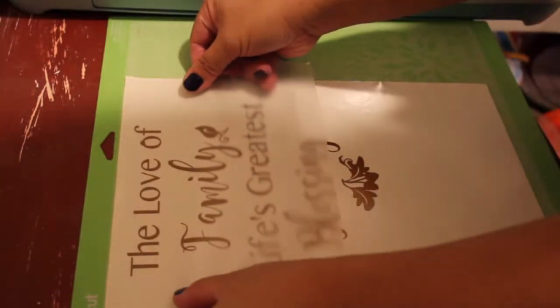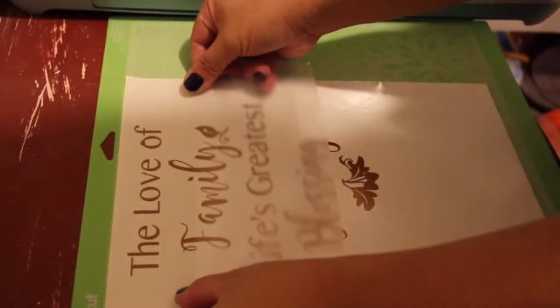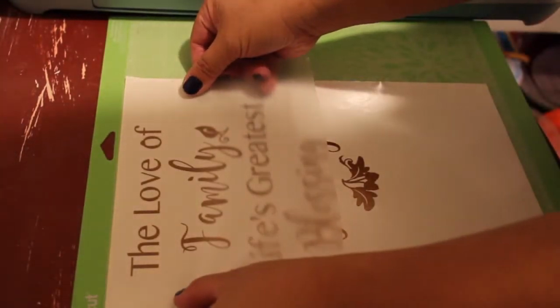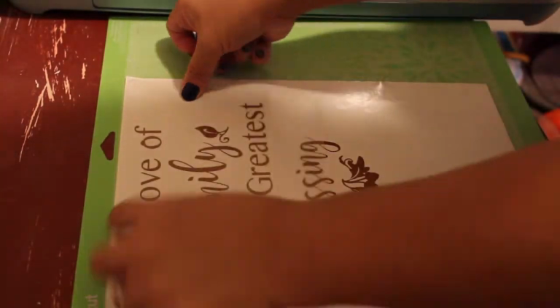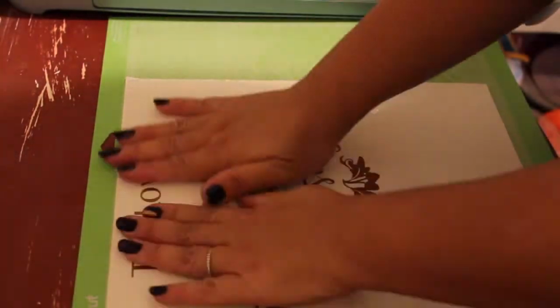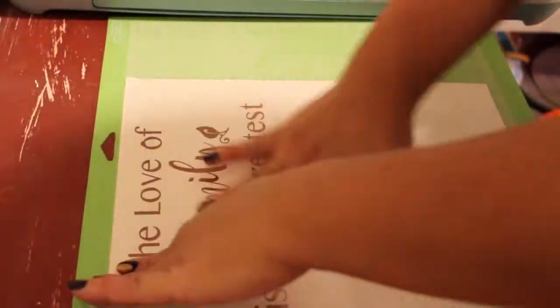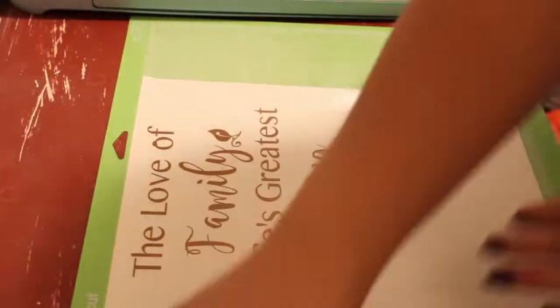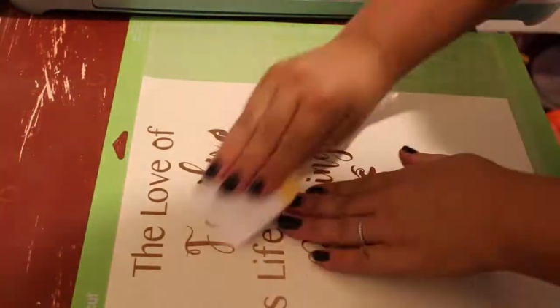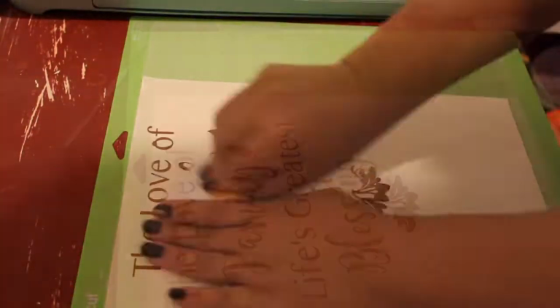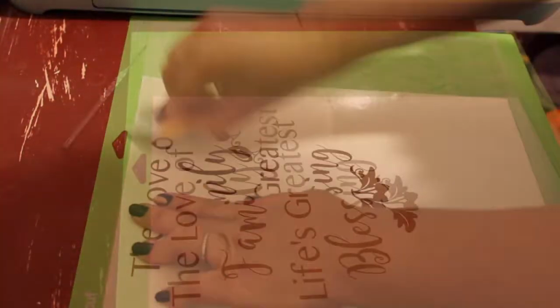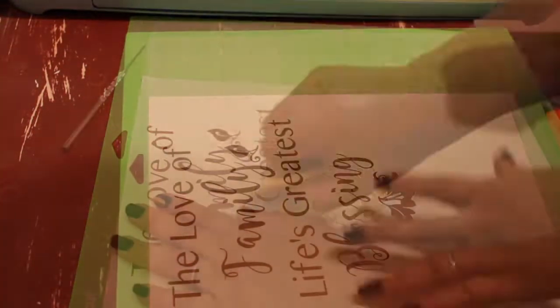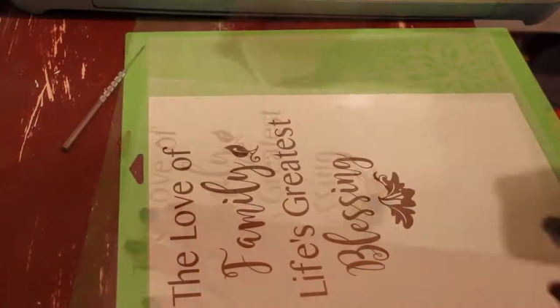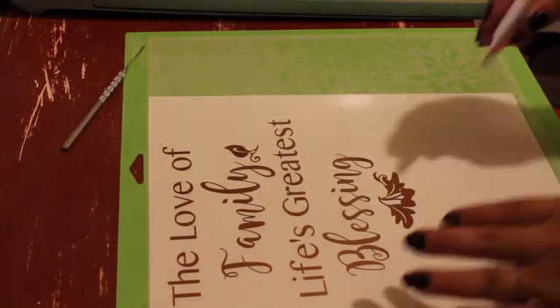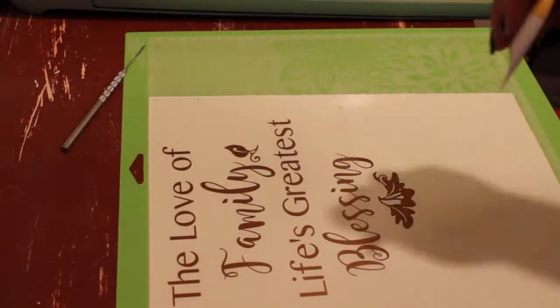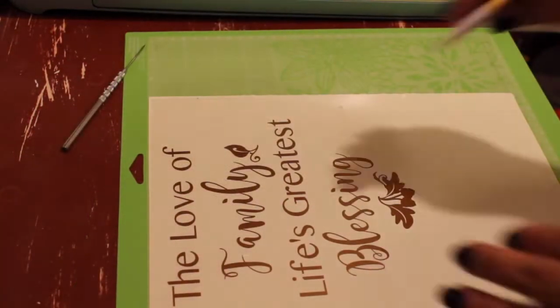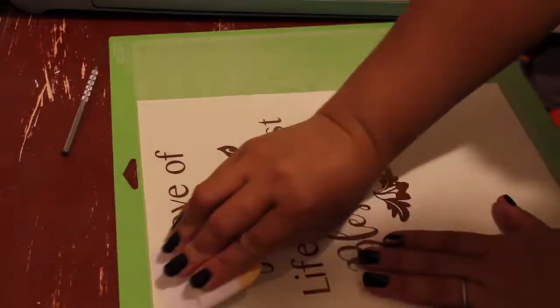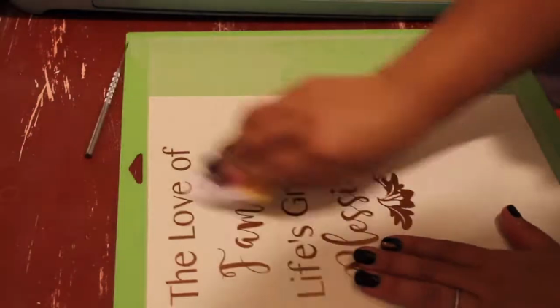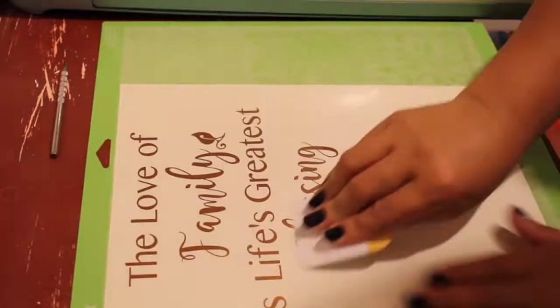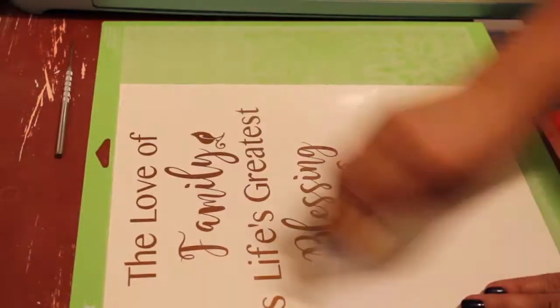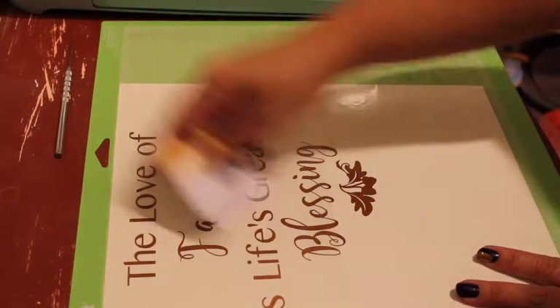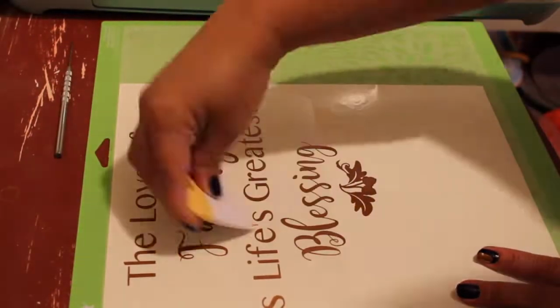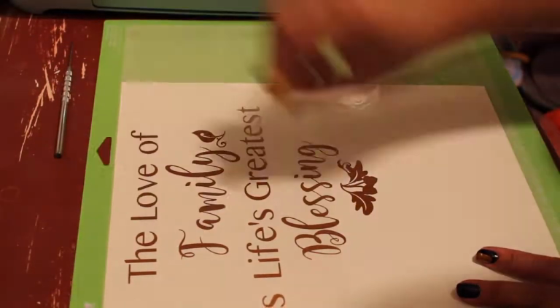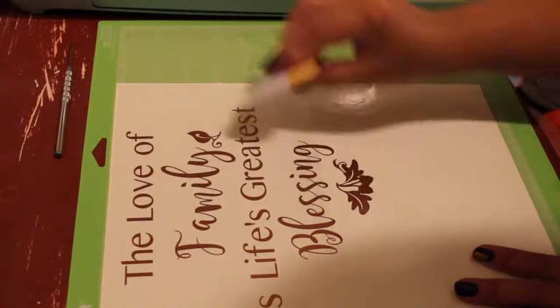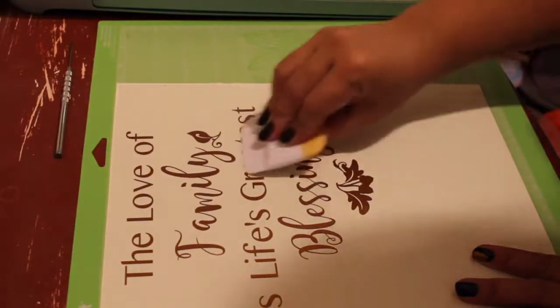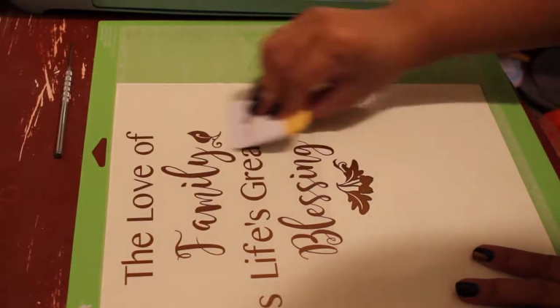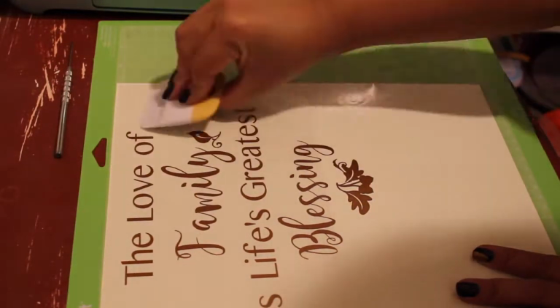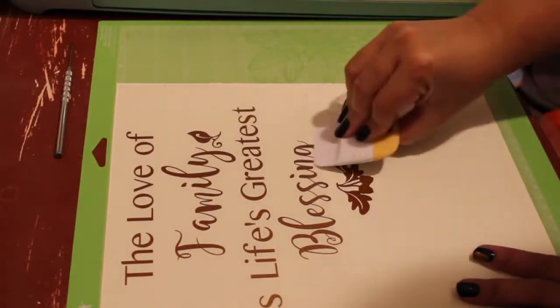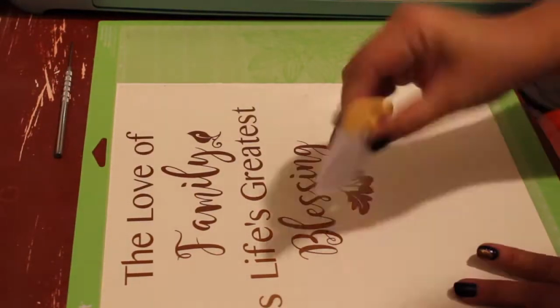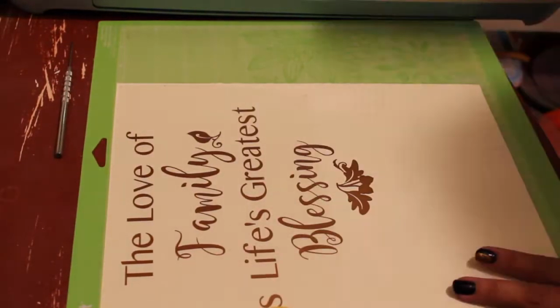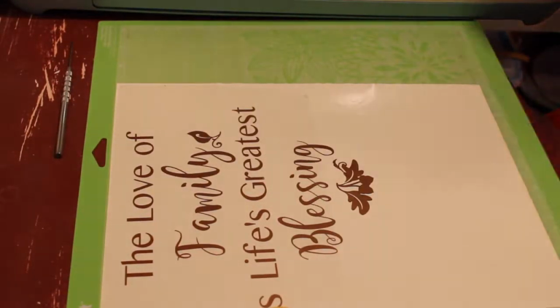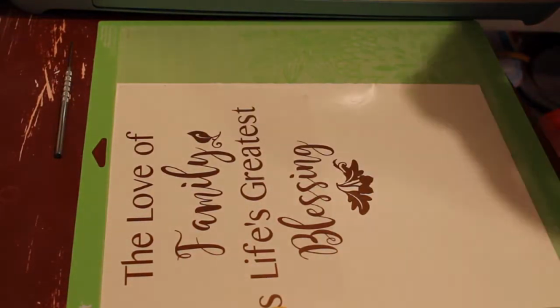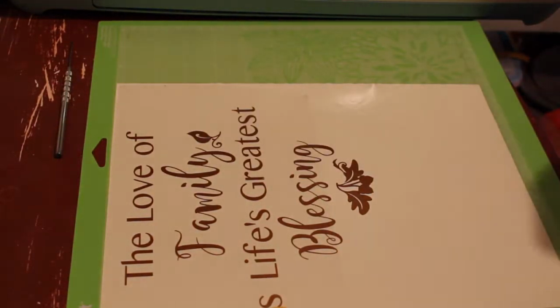Take a transfer tape and place it on top of the vinyl and start rubbing it with a credit card or a scraper.